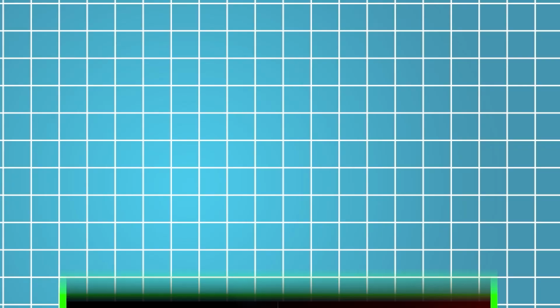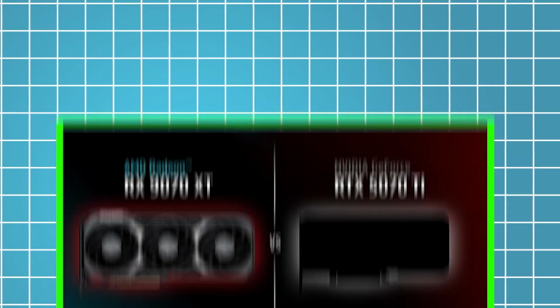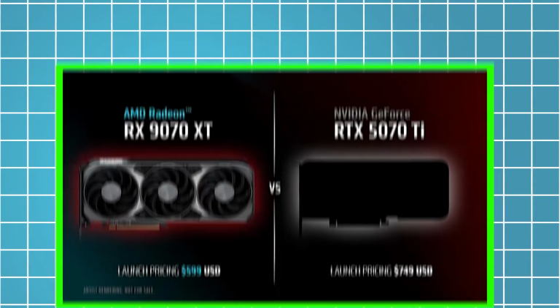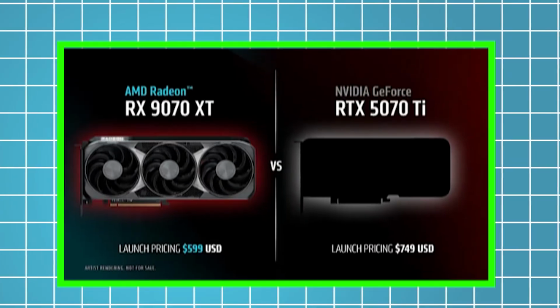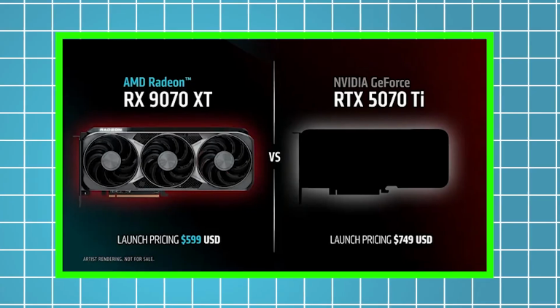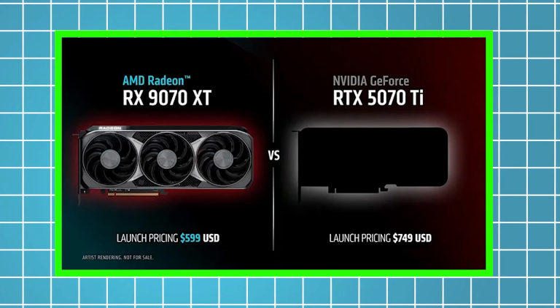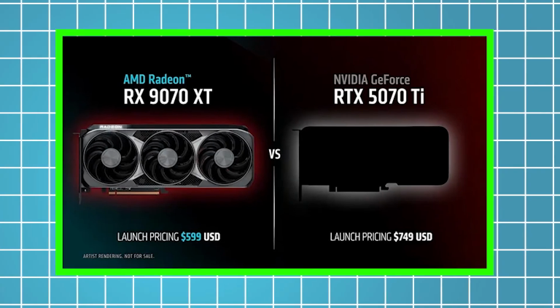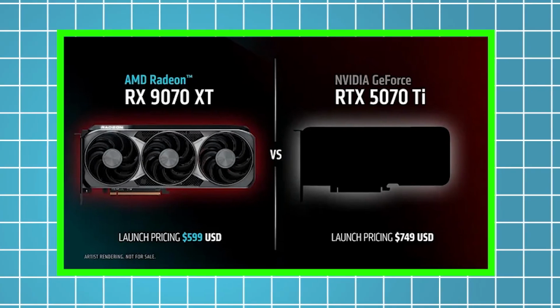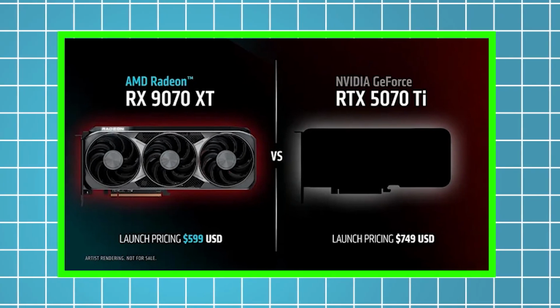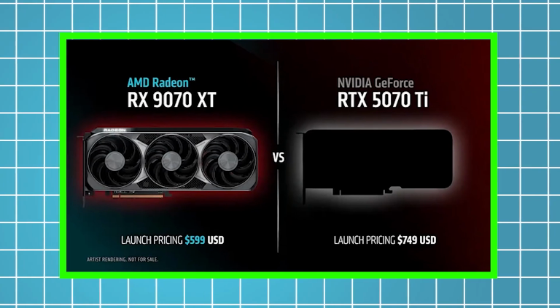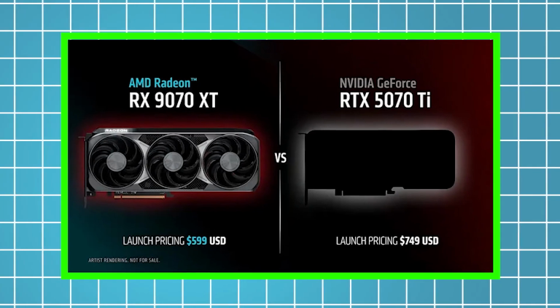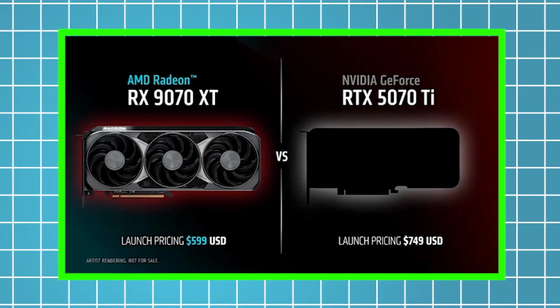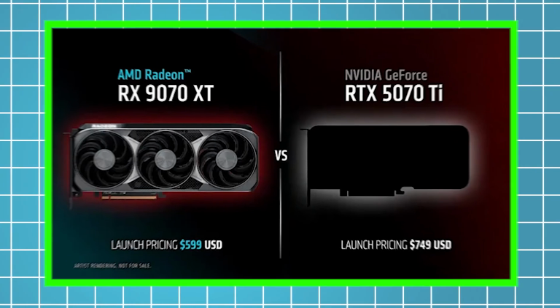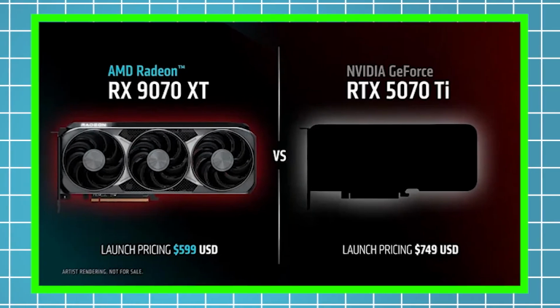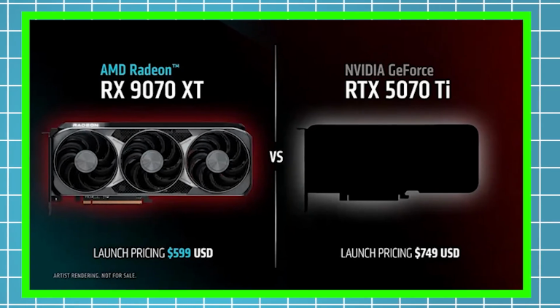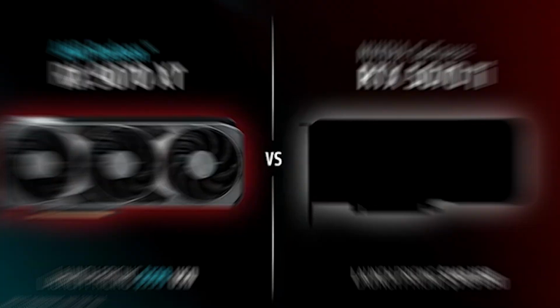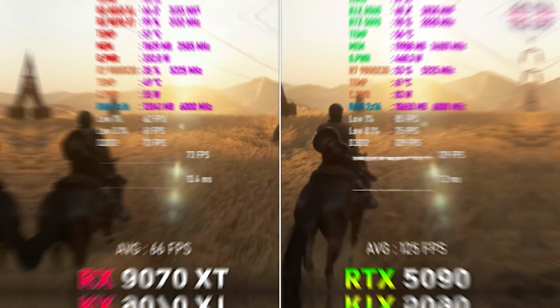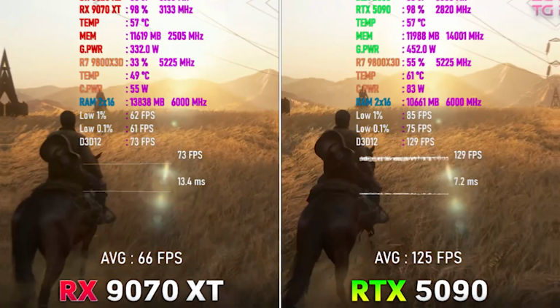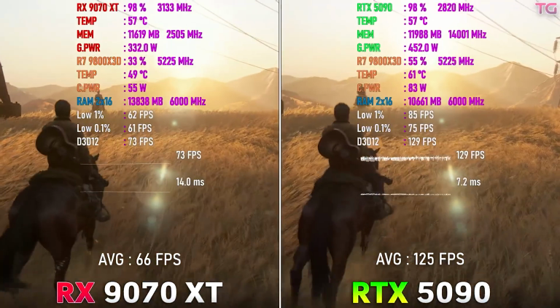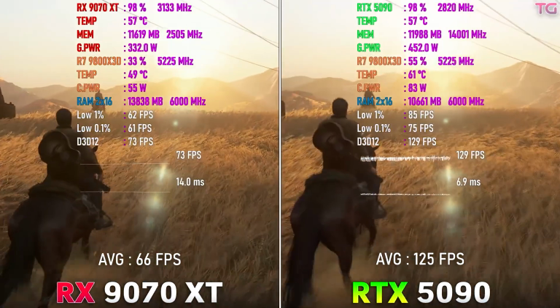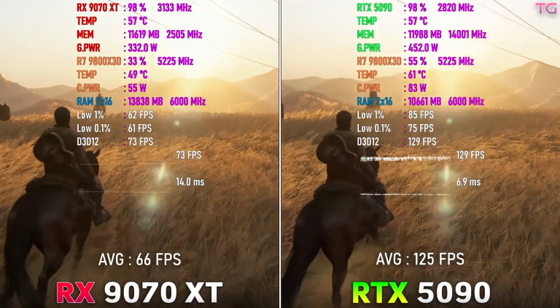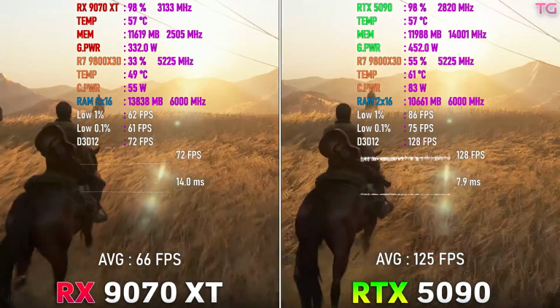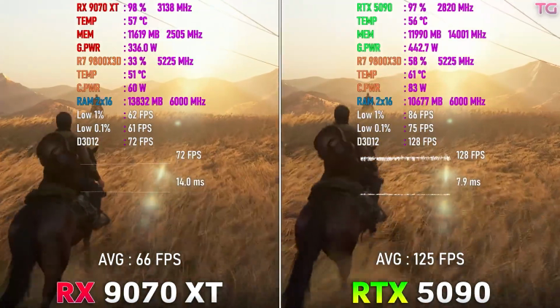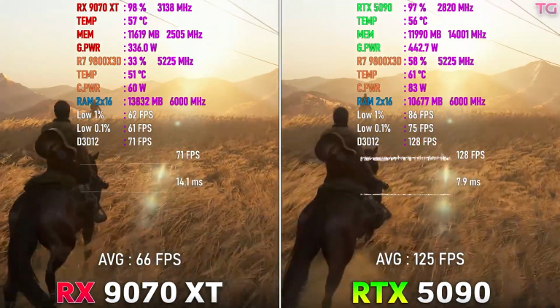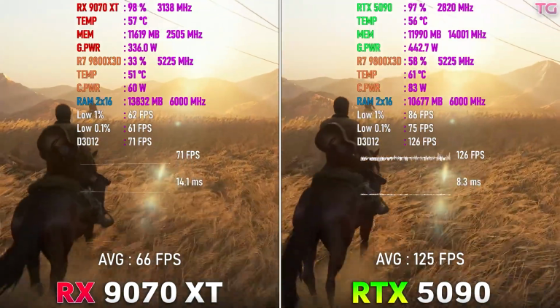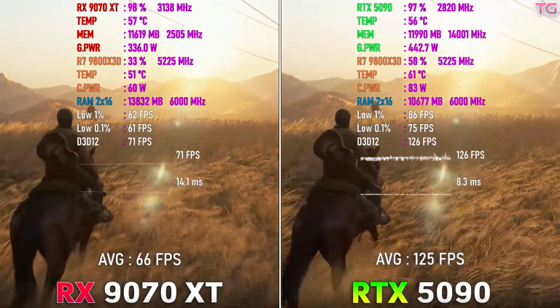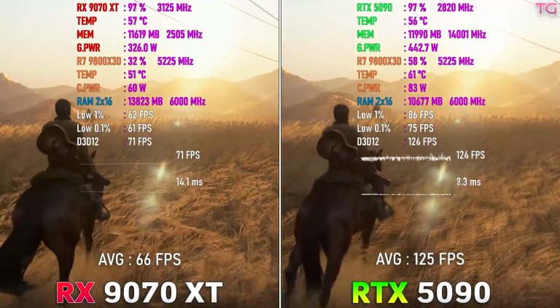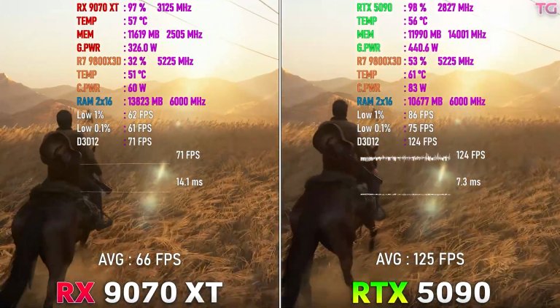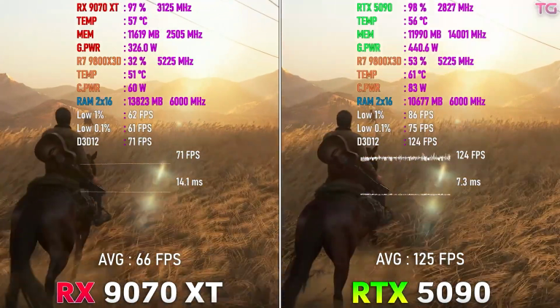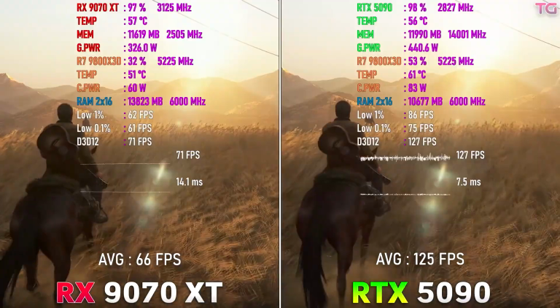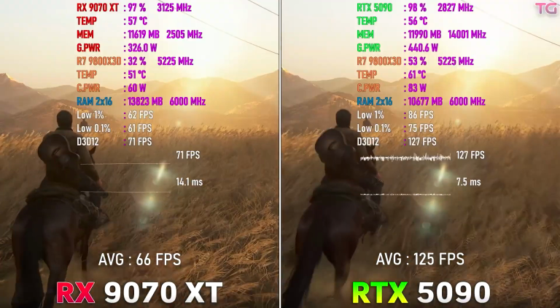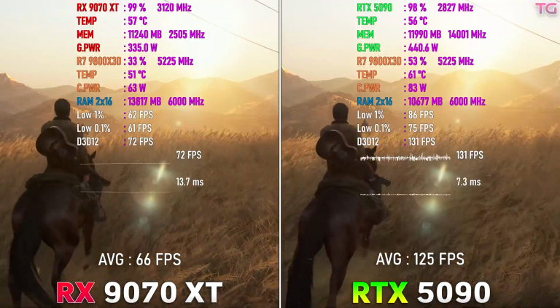But this isn't just about price tags or spec sheets. We're going deep into real-world performance, features, and value.